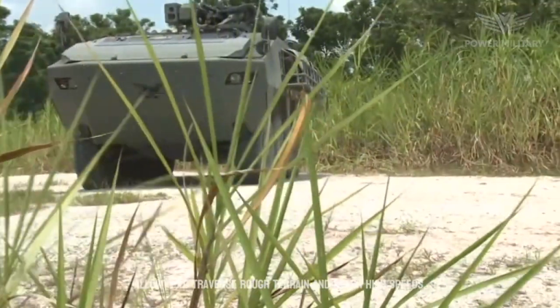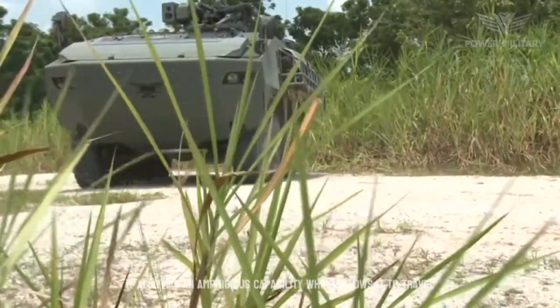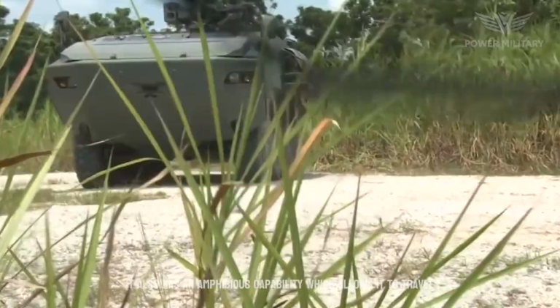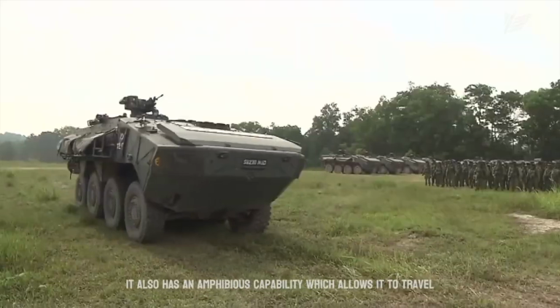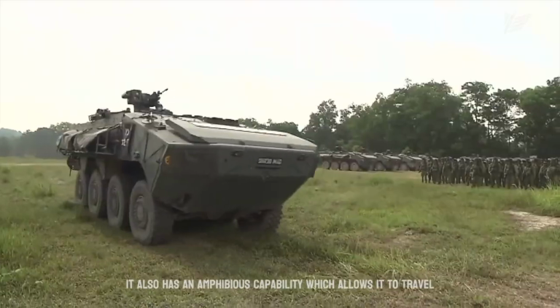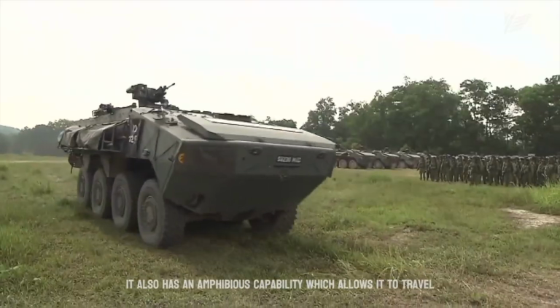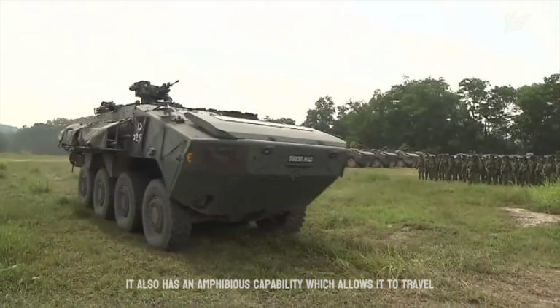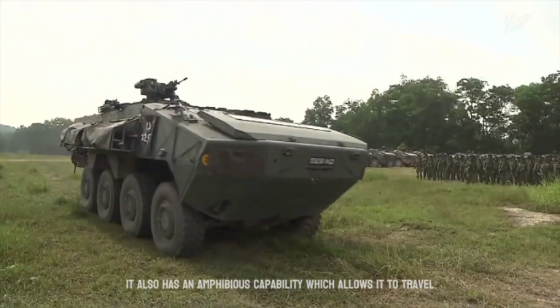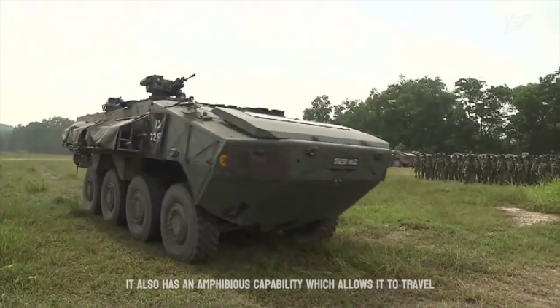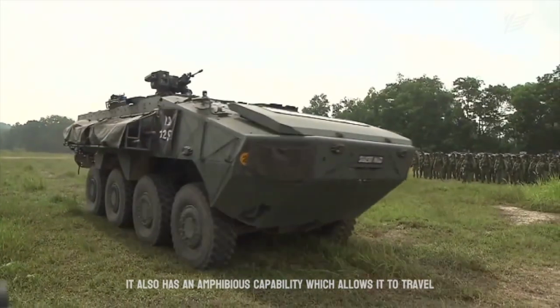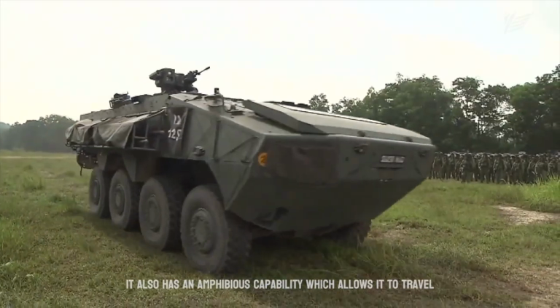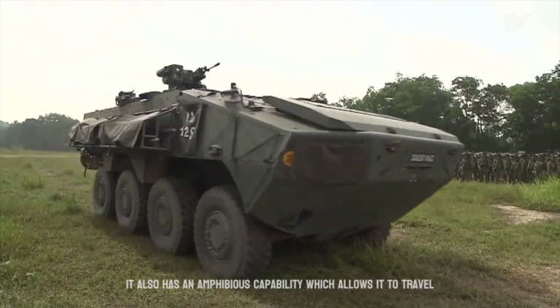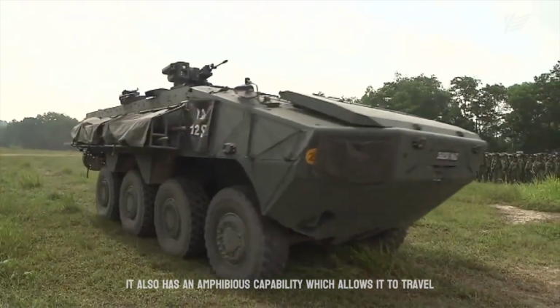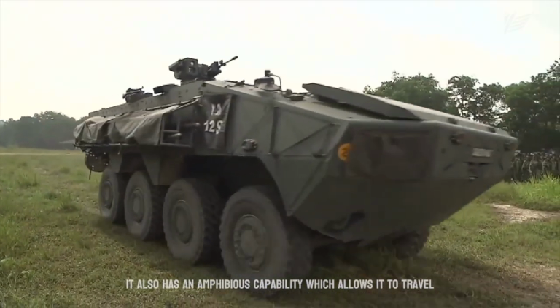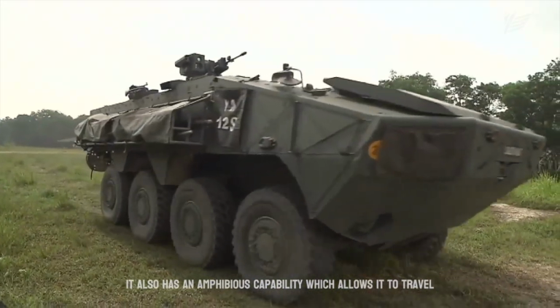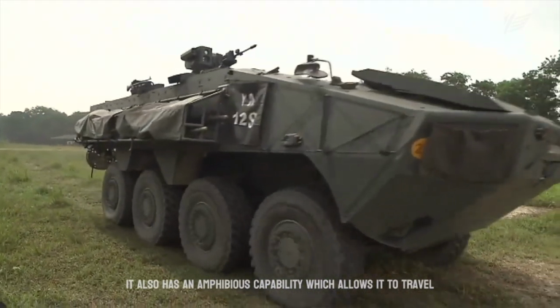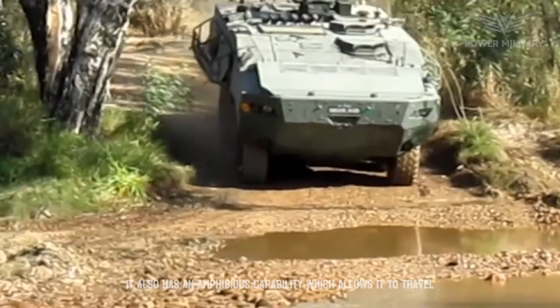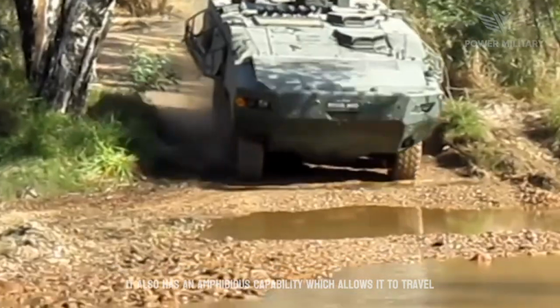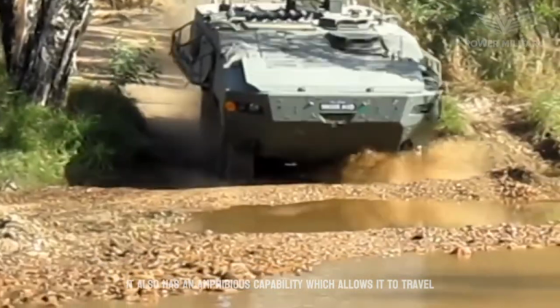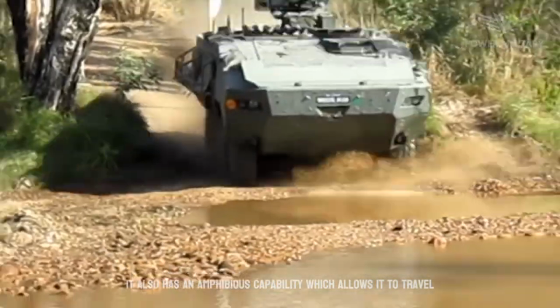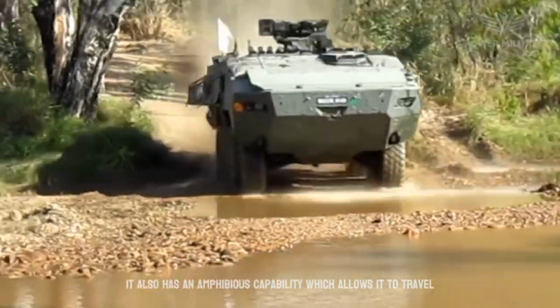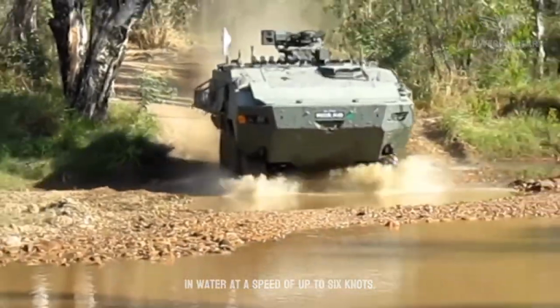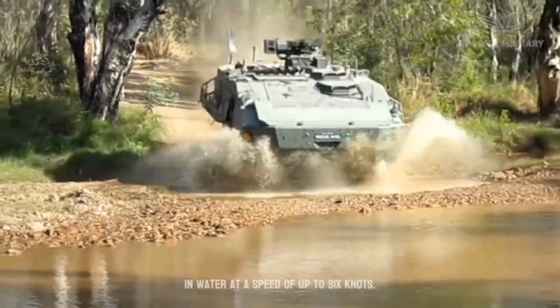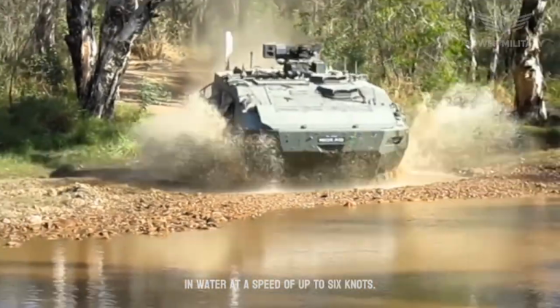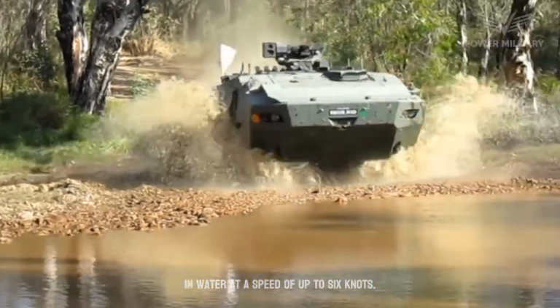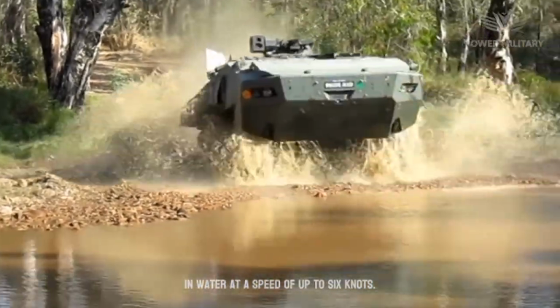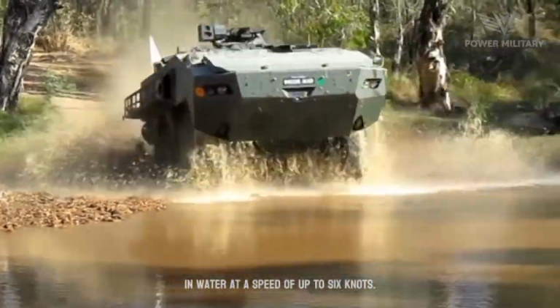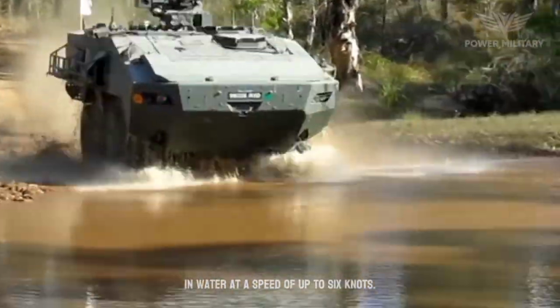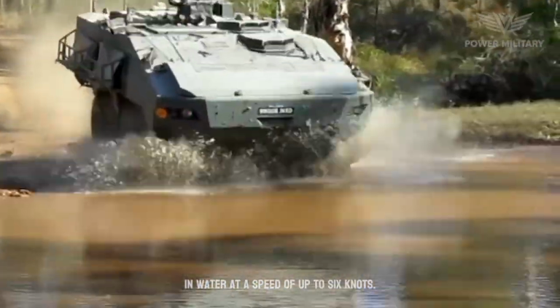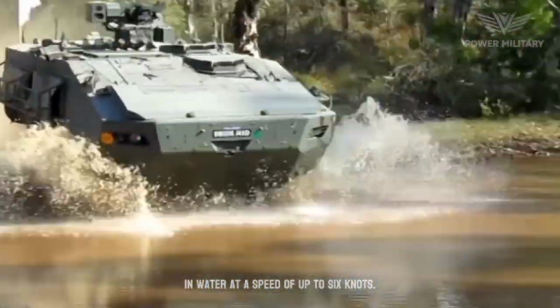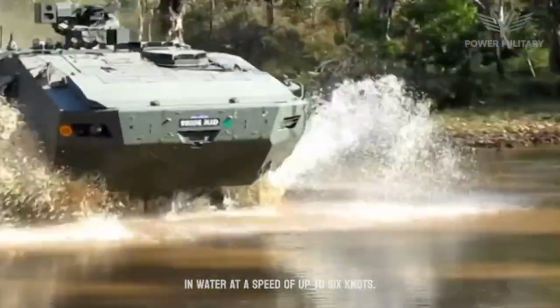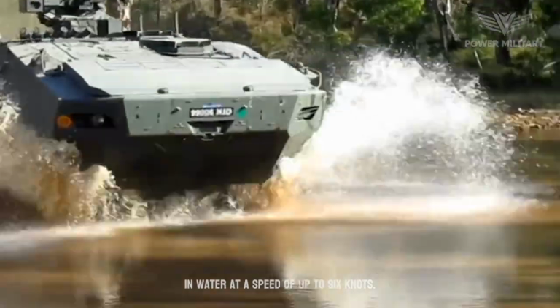It also has an amphibious capability, which allows it to travel in water at a speed of up to six knots.